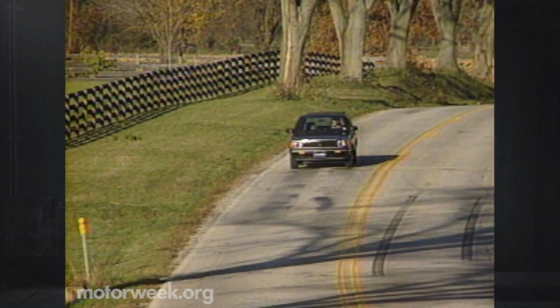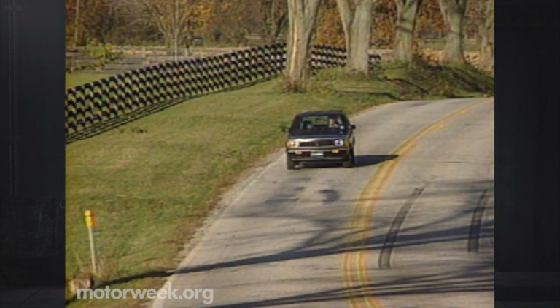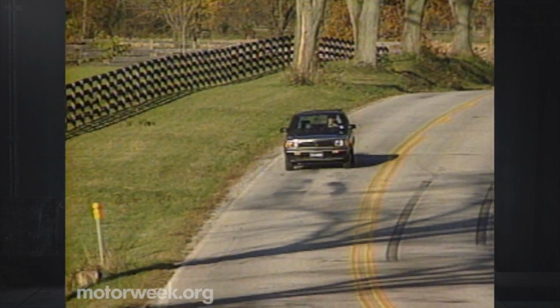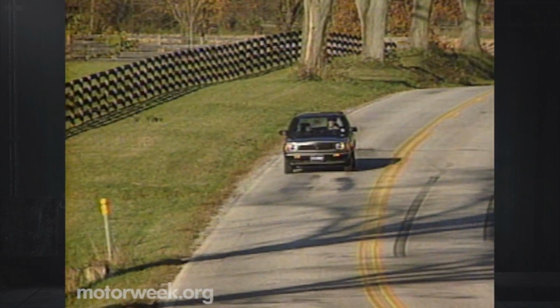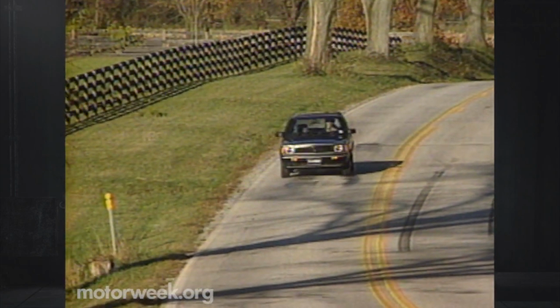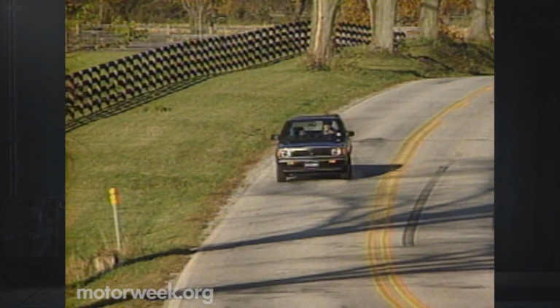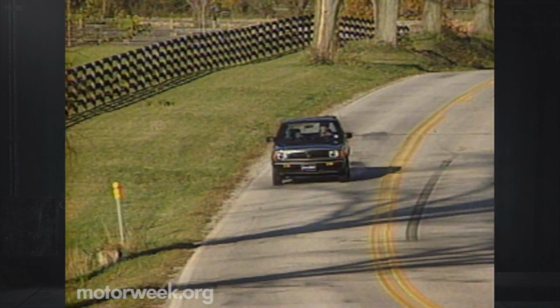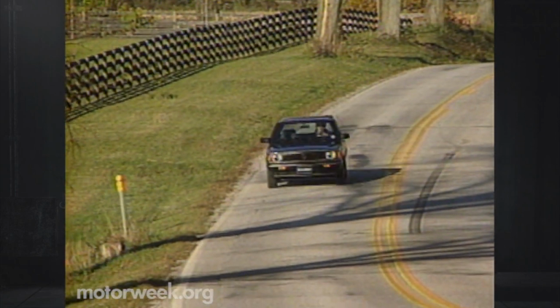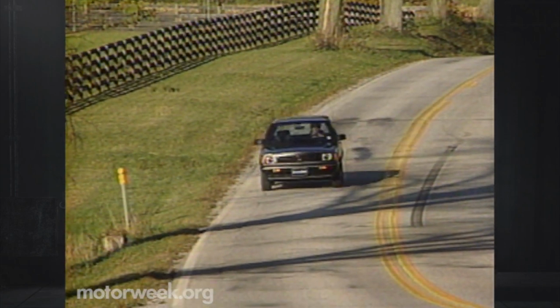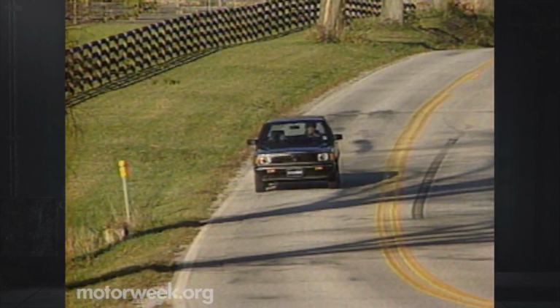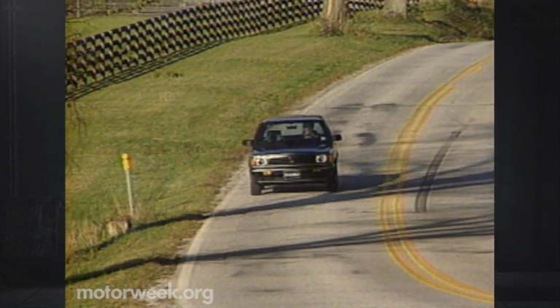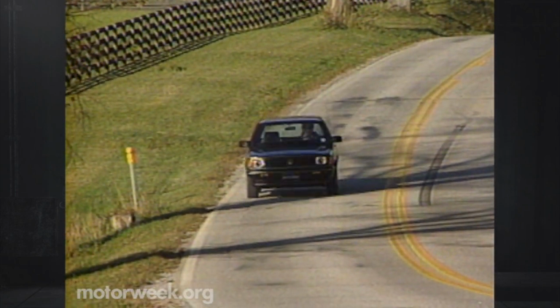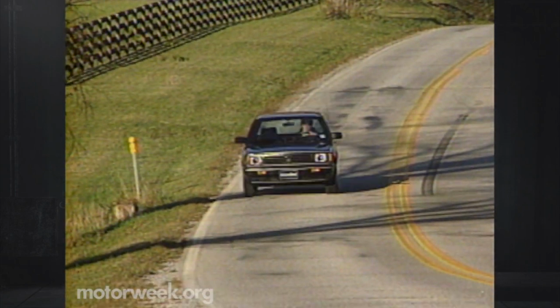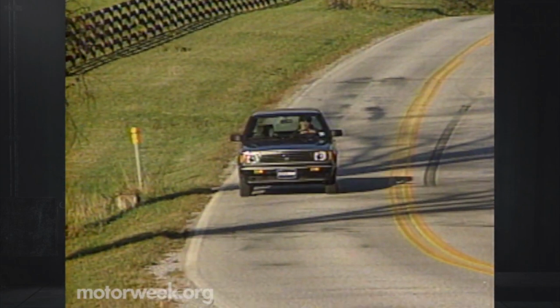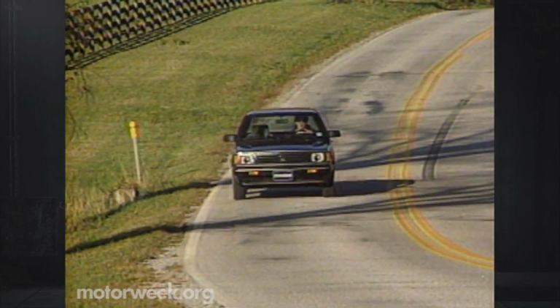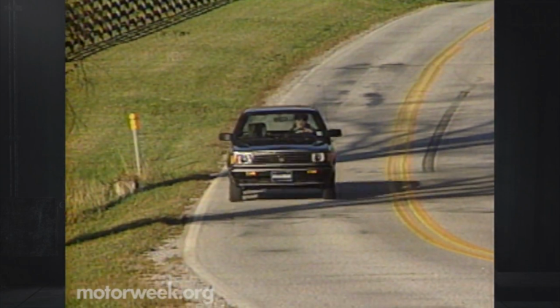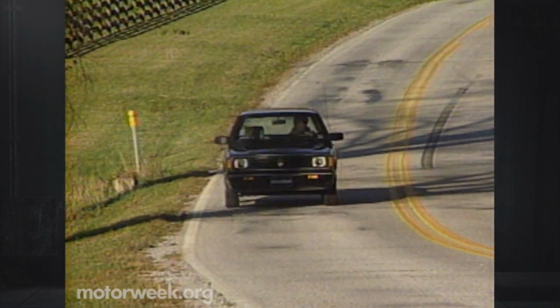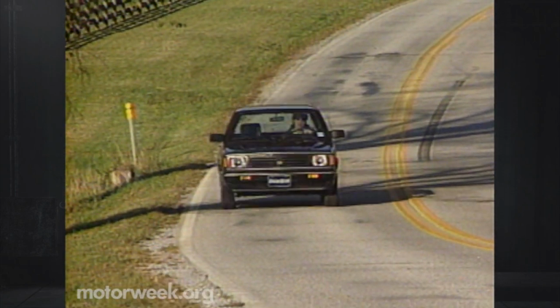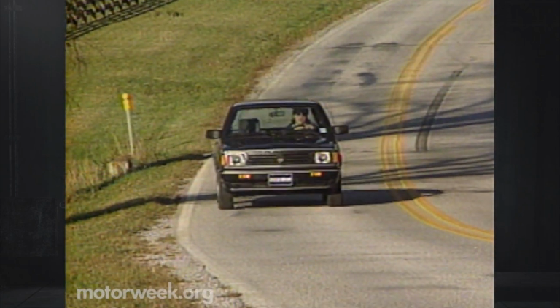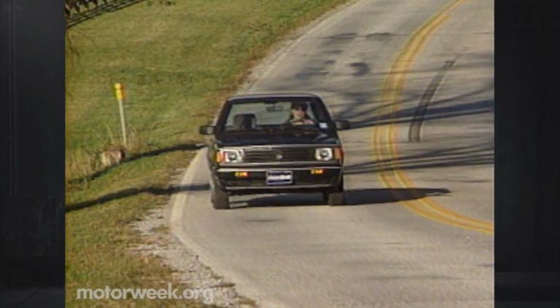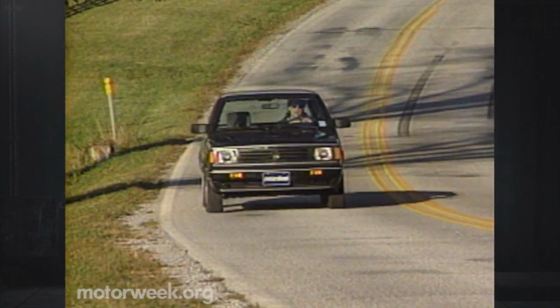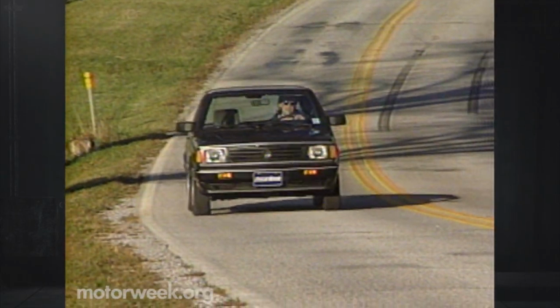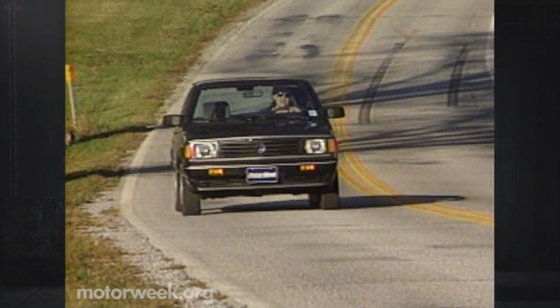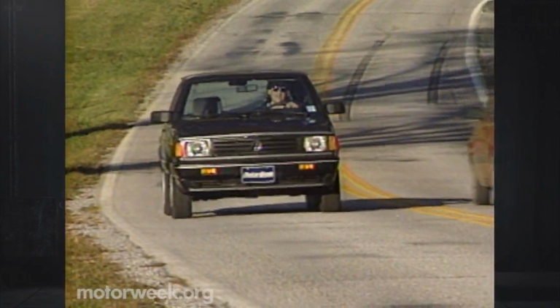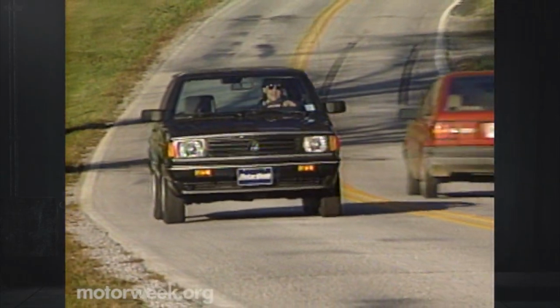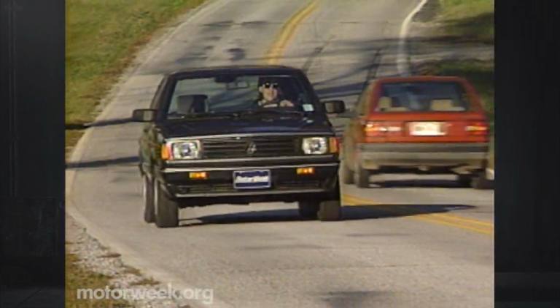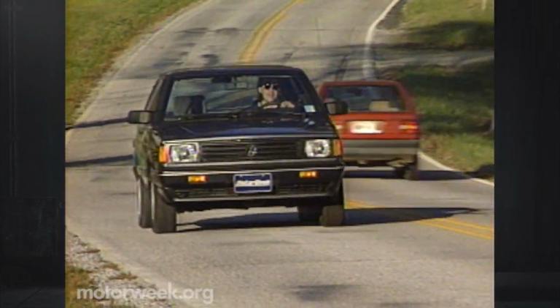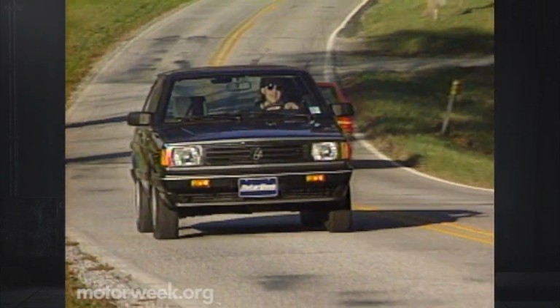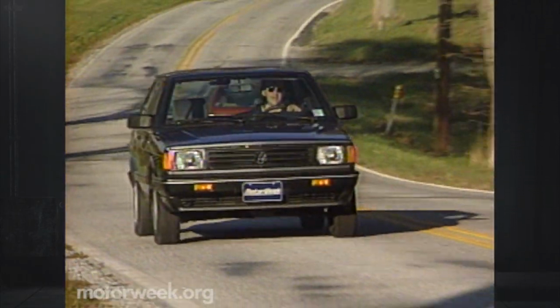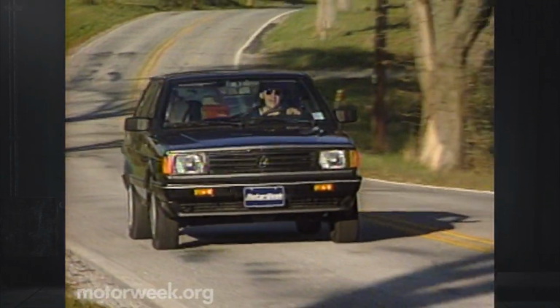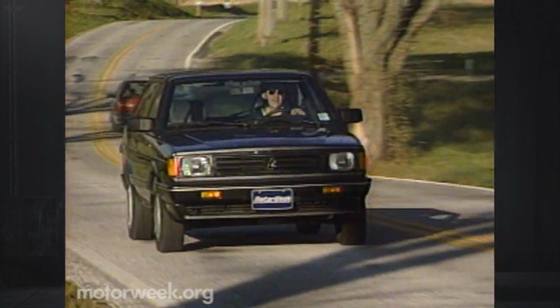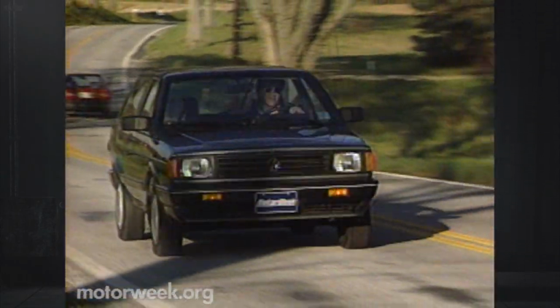This is, after all, what econoboxes do best — and the Fox Wagon does it best.